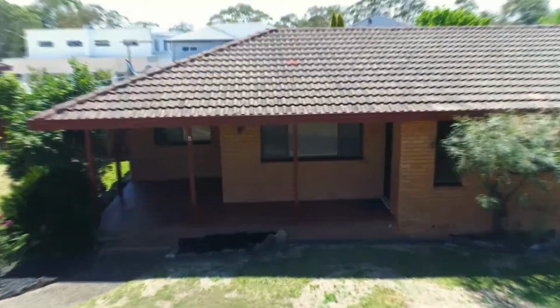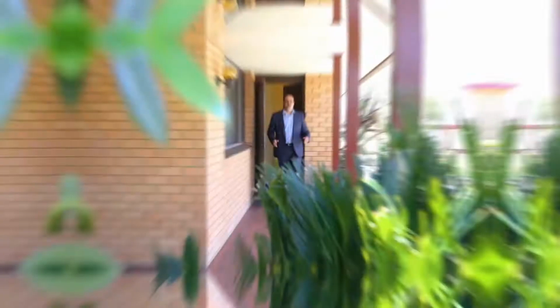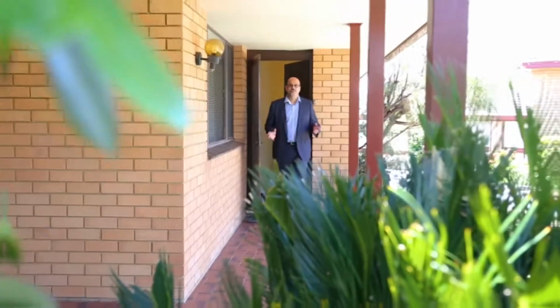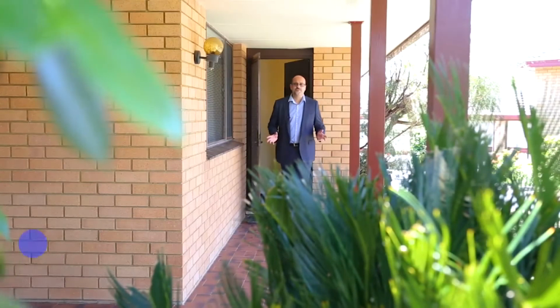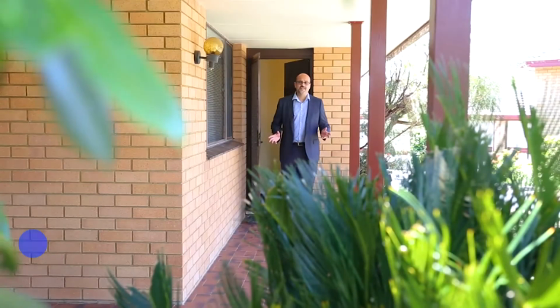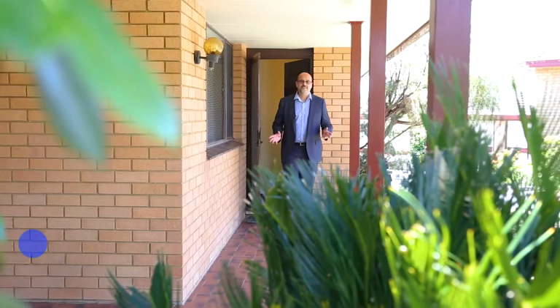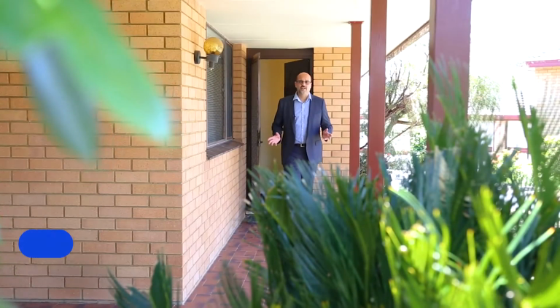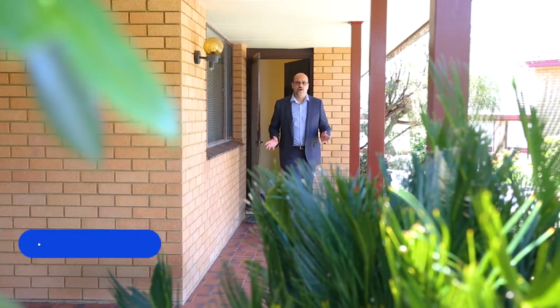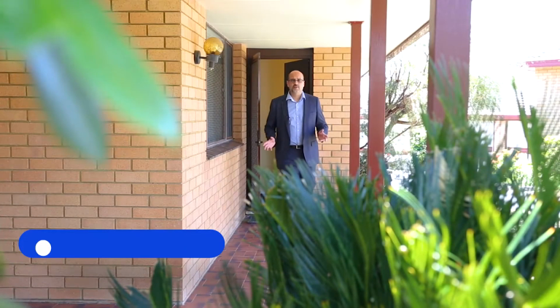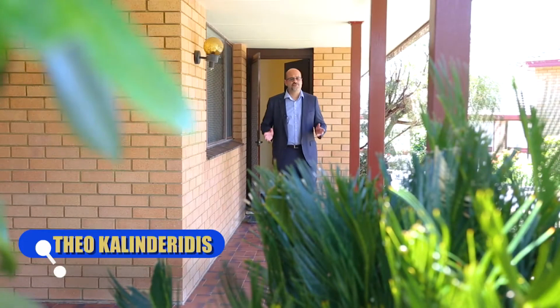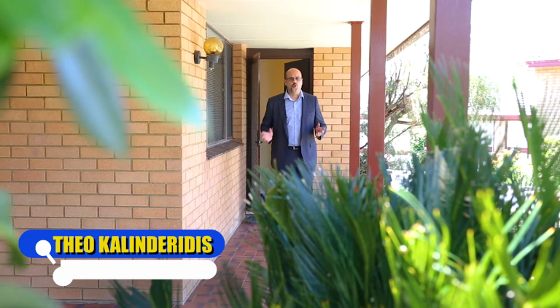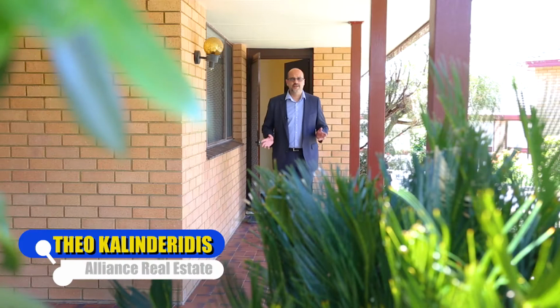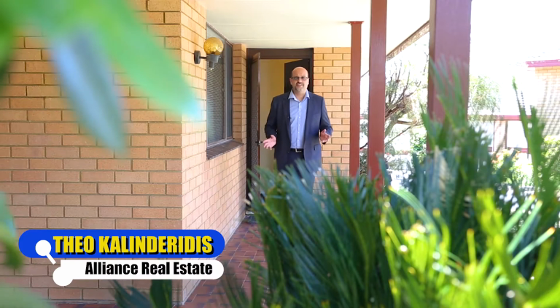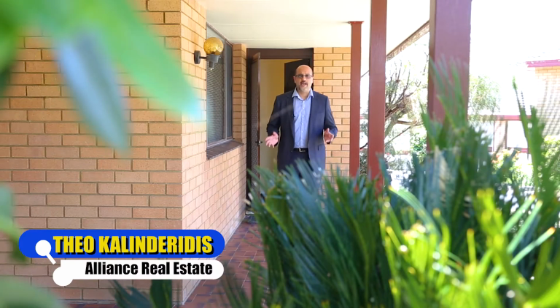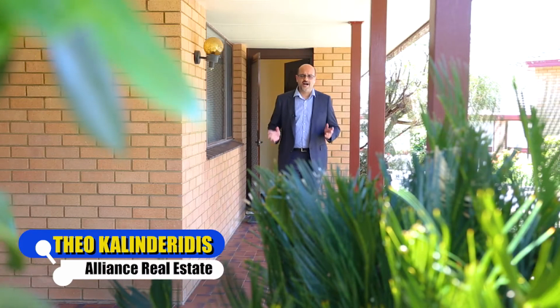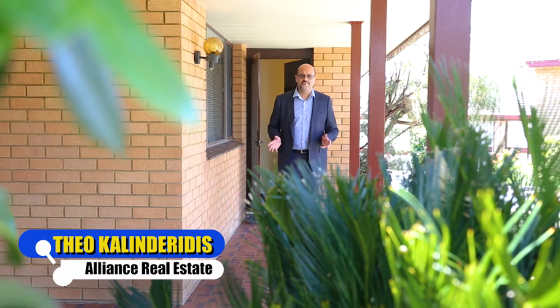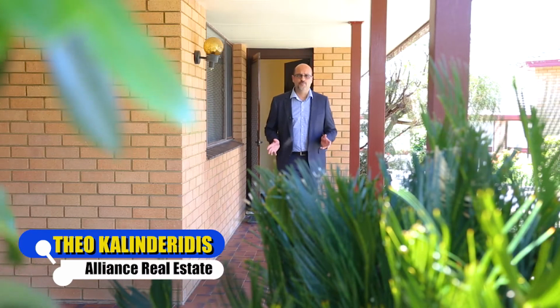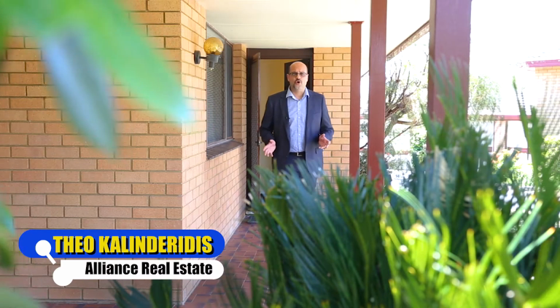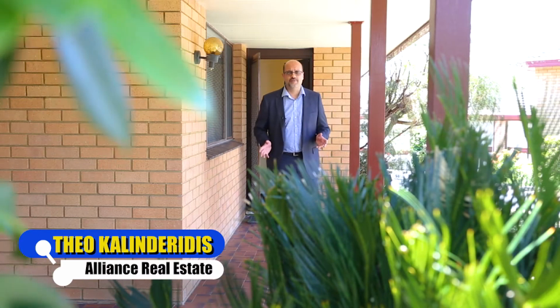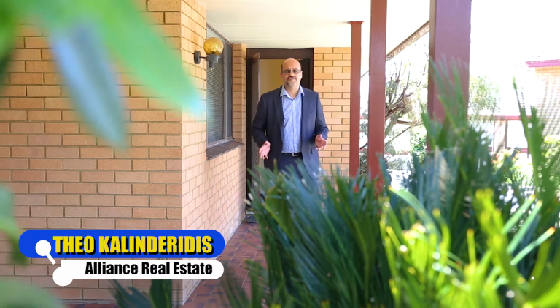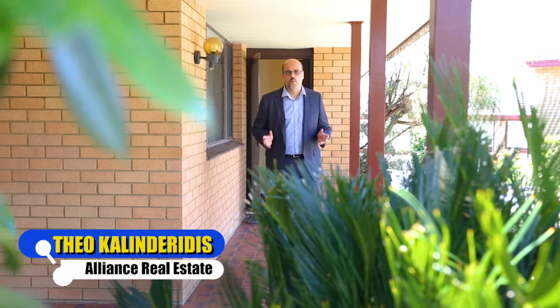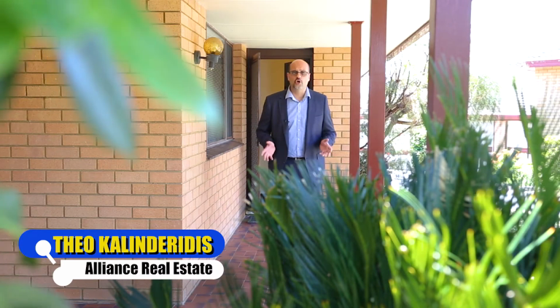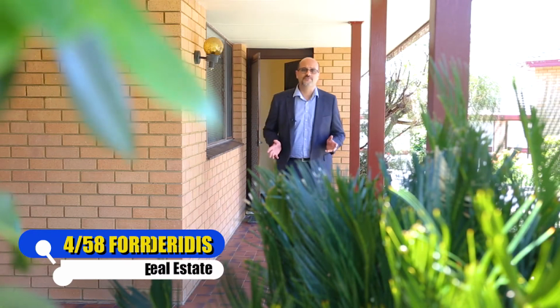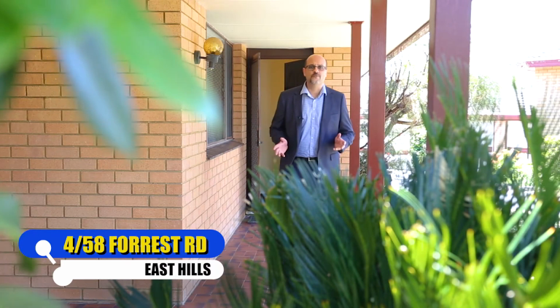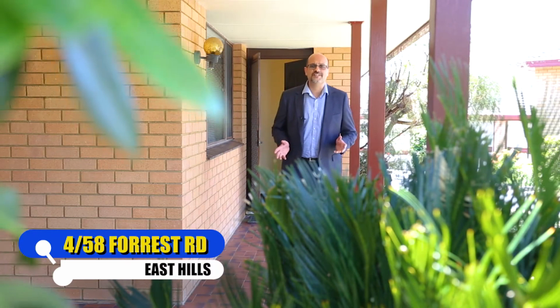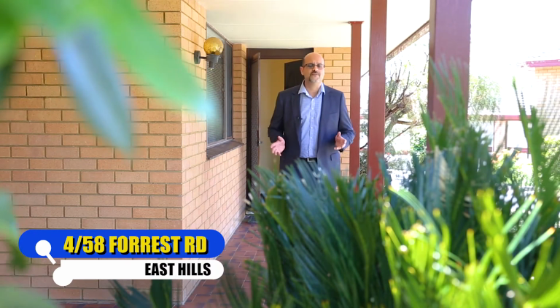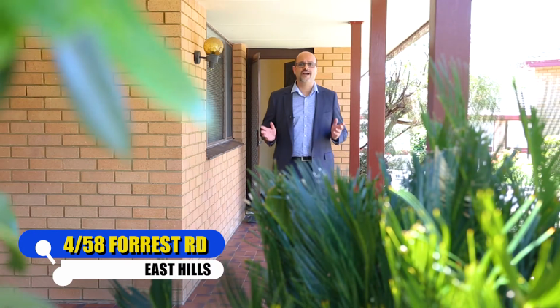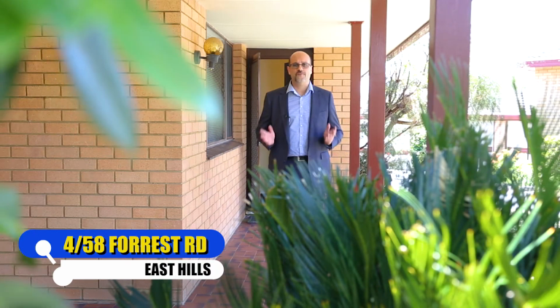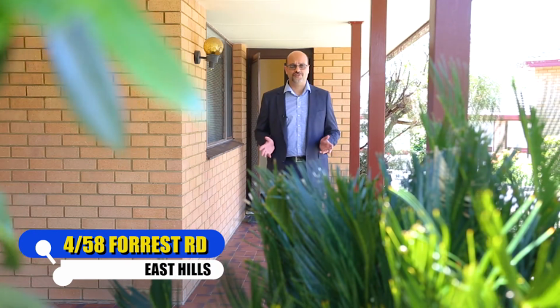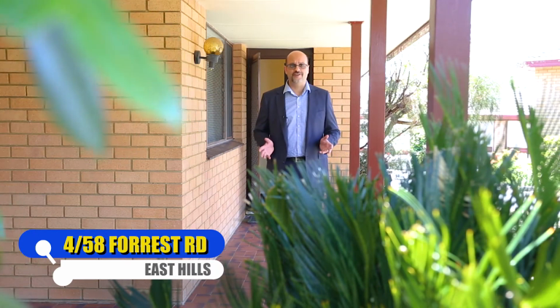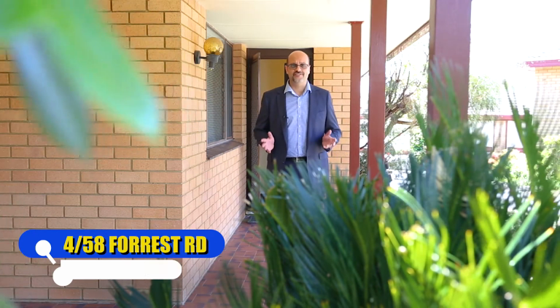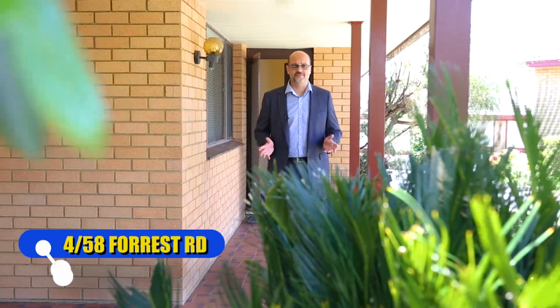A huge freestanding villa home, close to all amenities and part of a small complex — welcome to 4/58 Forest Road, East Hills.